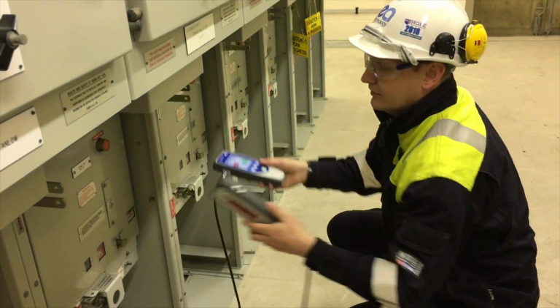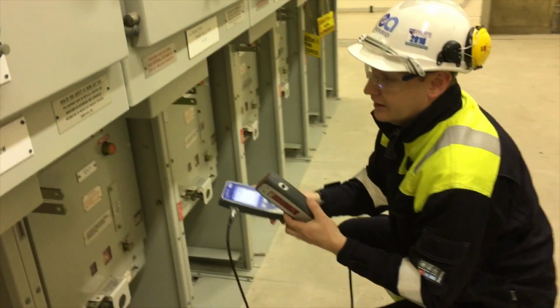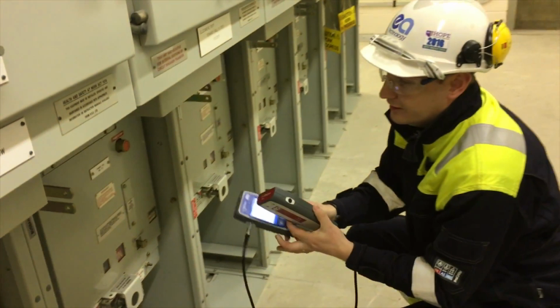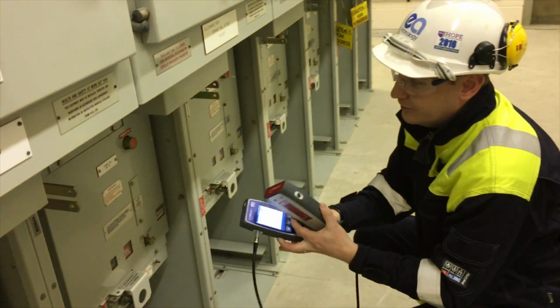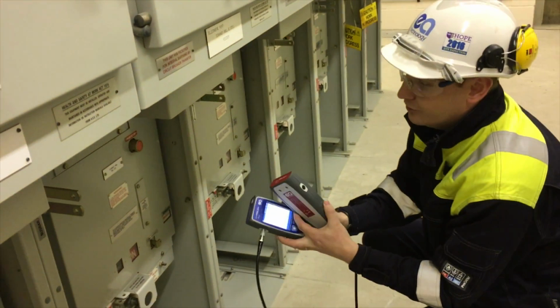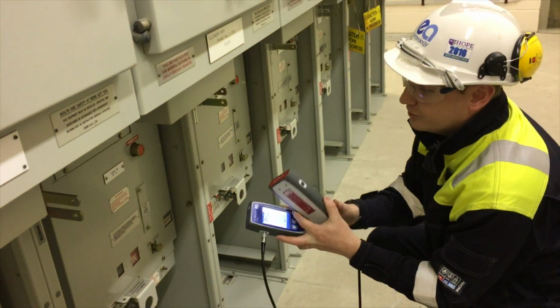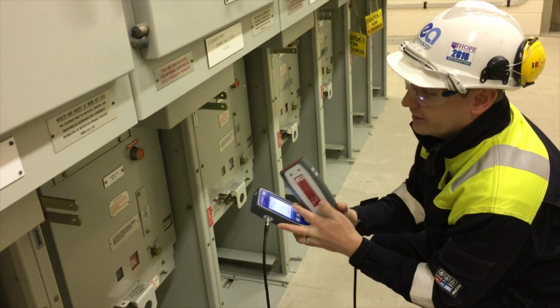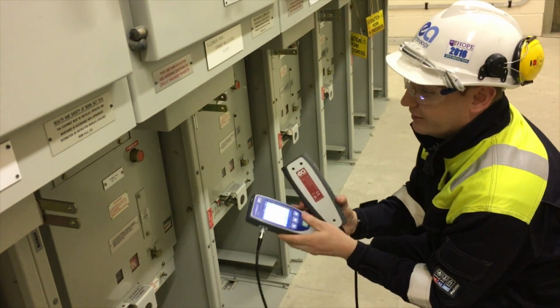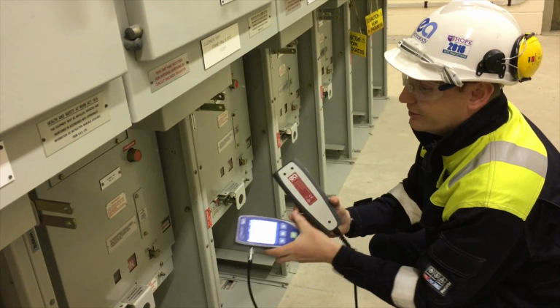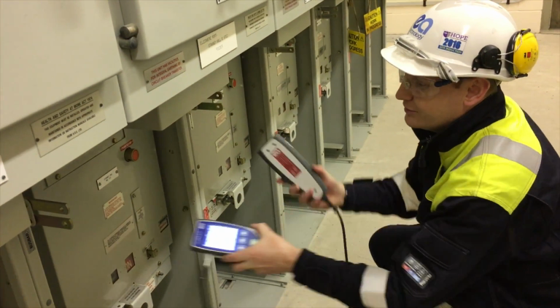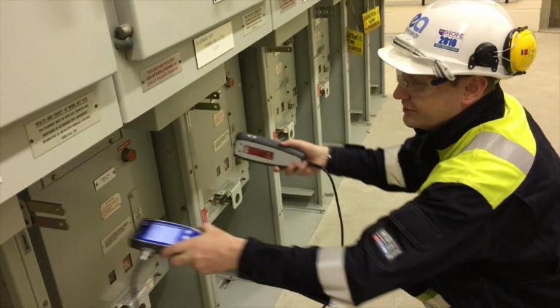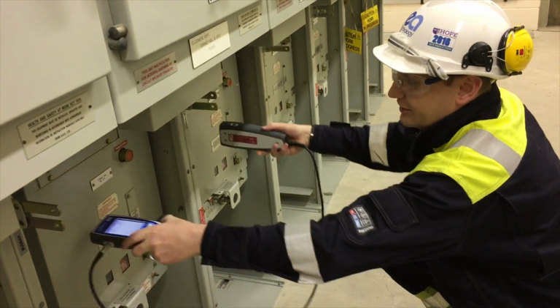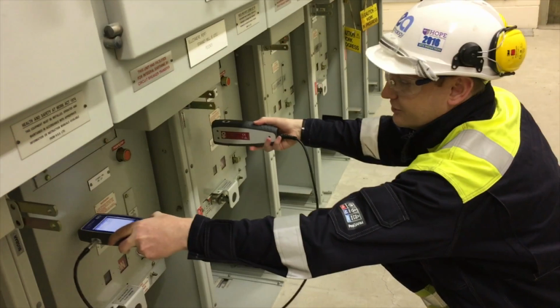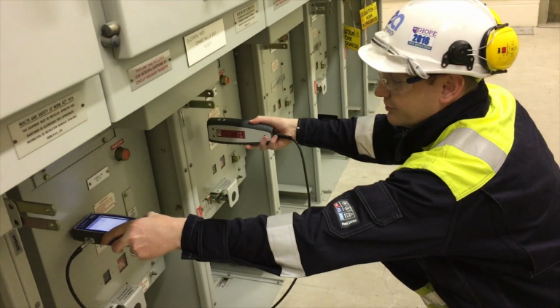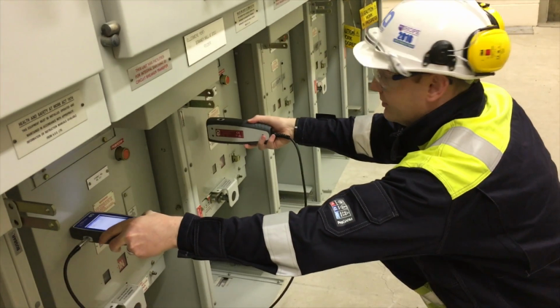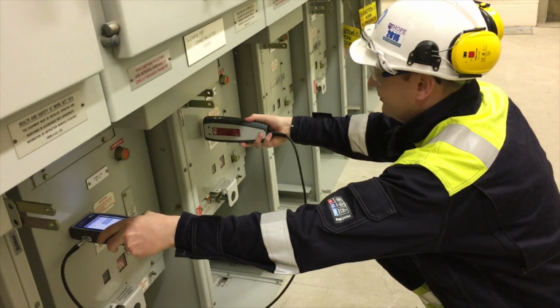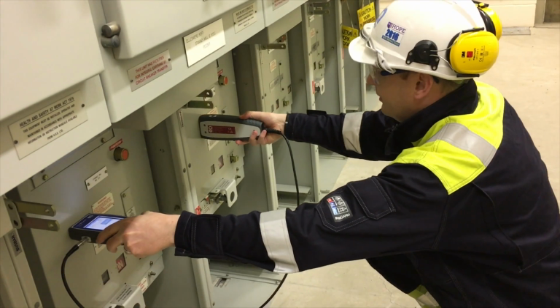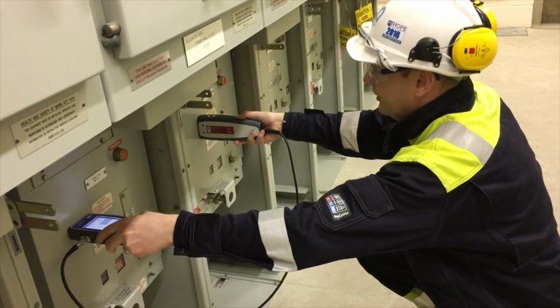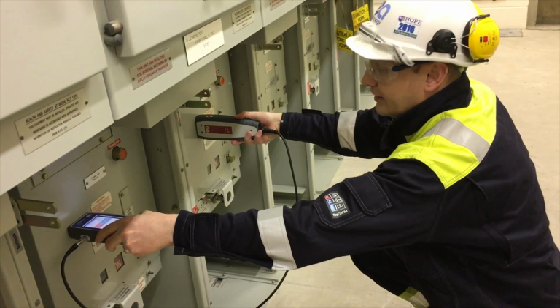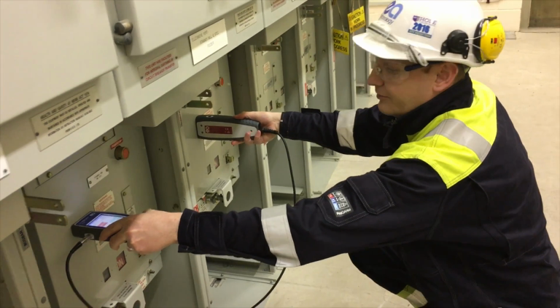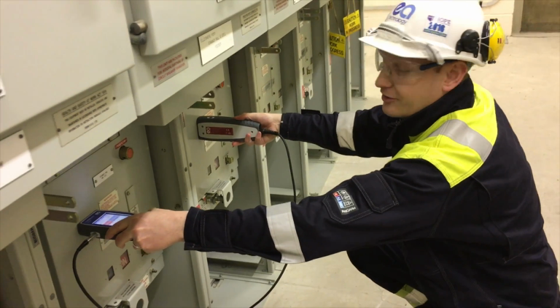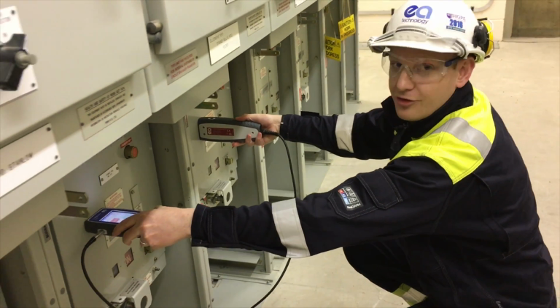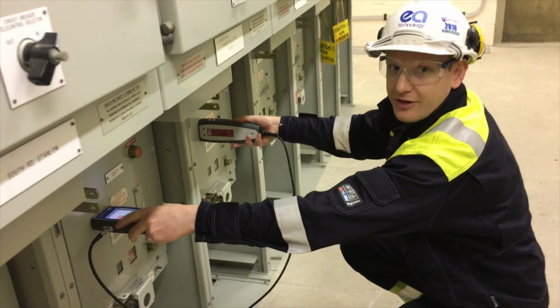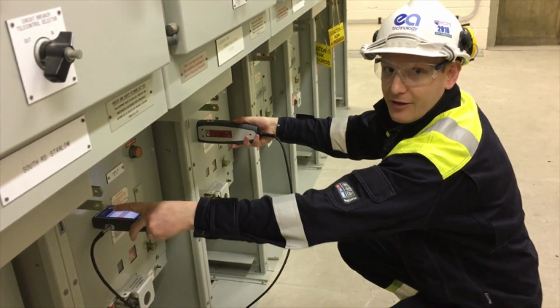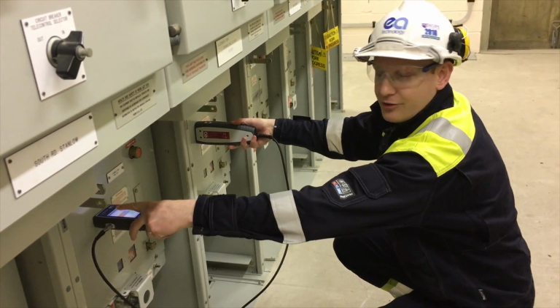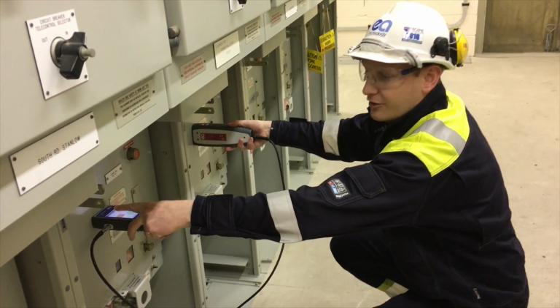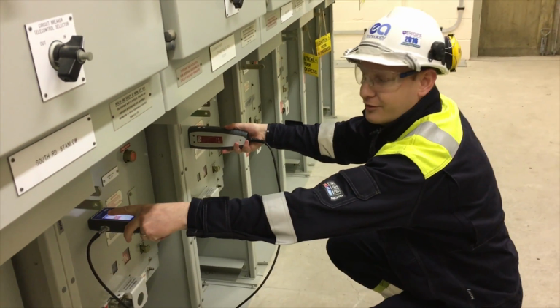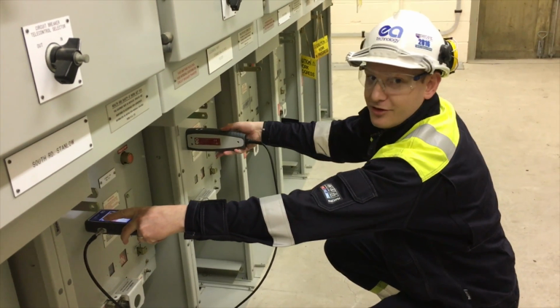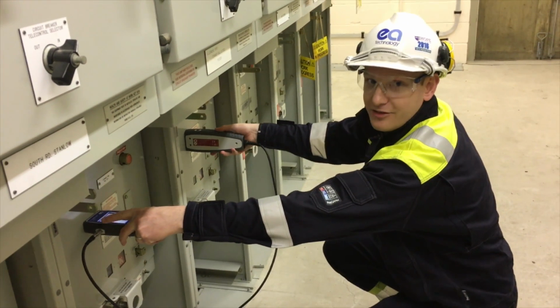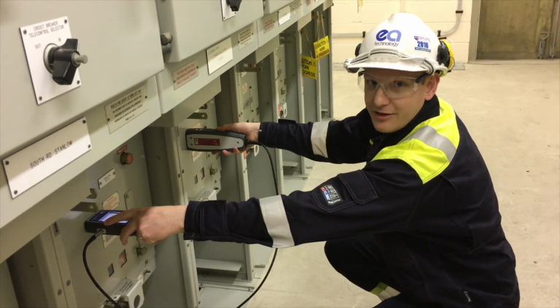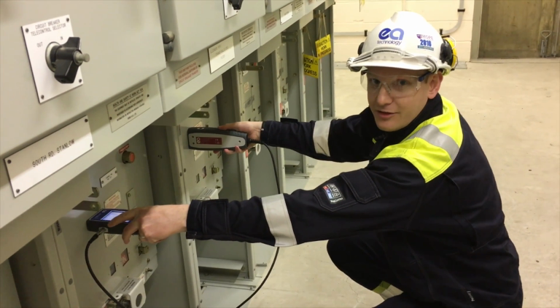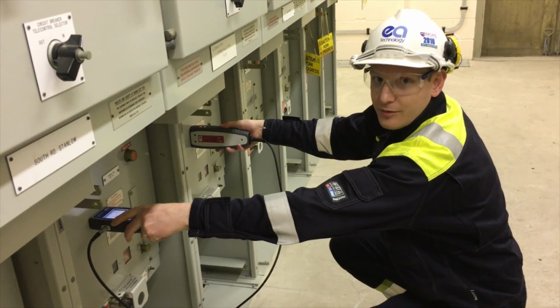We can double check that by switching the instrument around, making sure that now this one is first instead of this one.